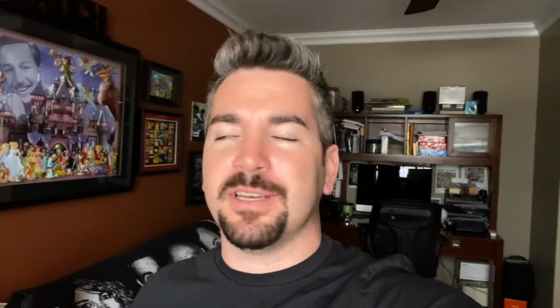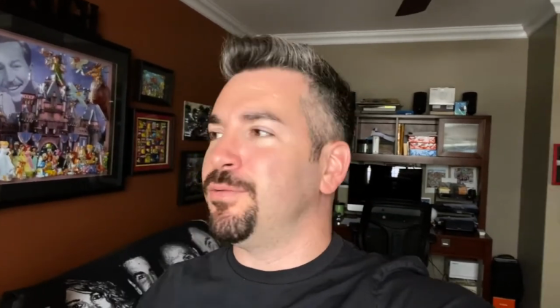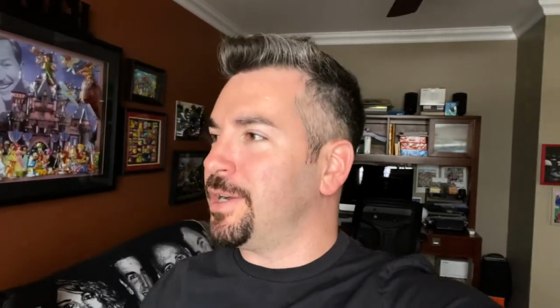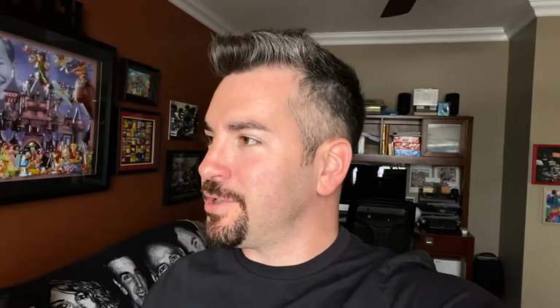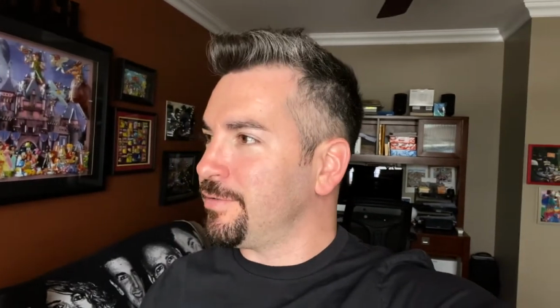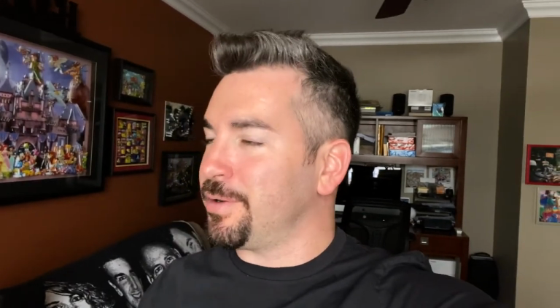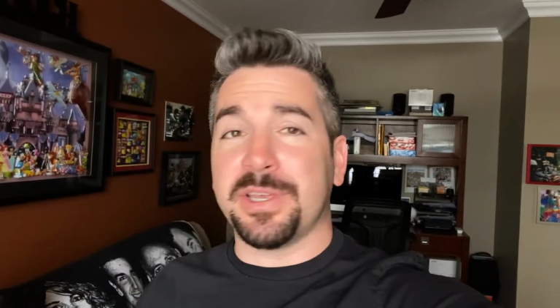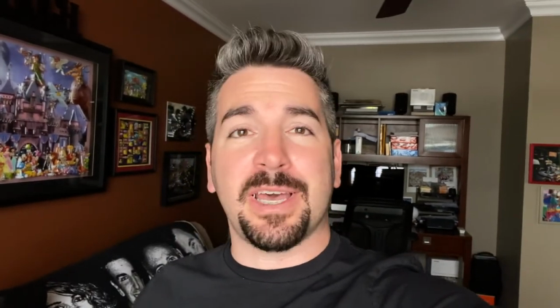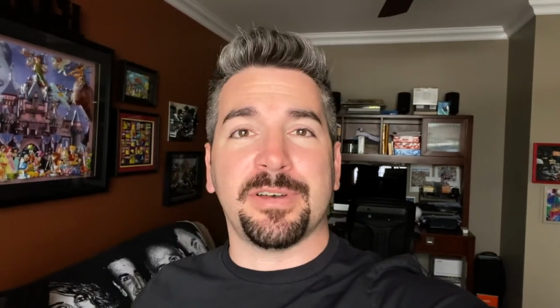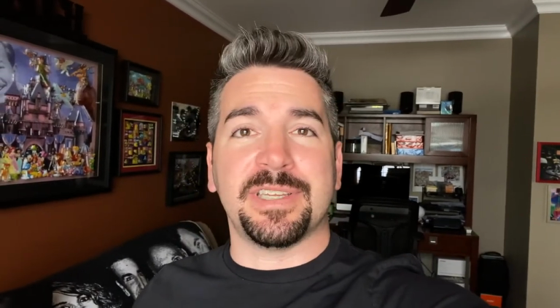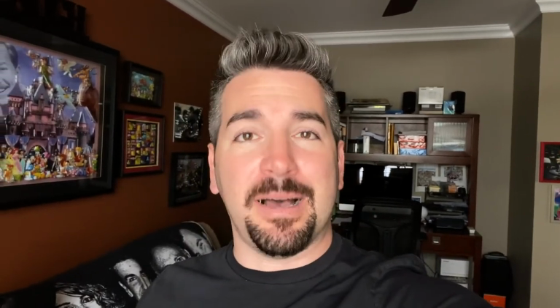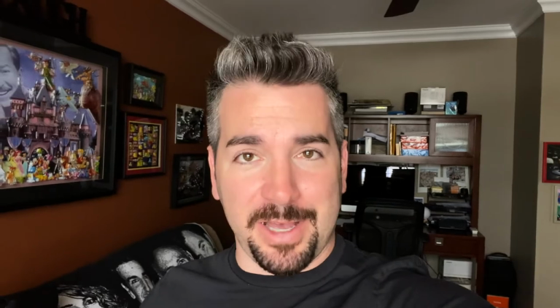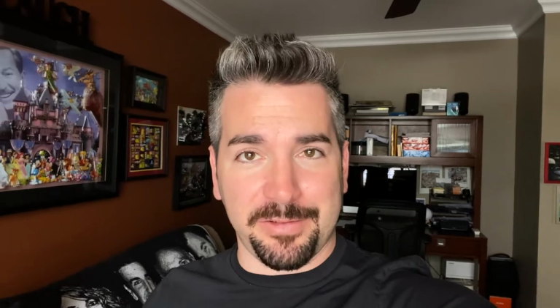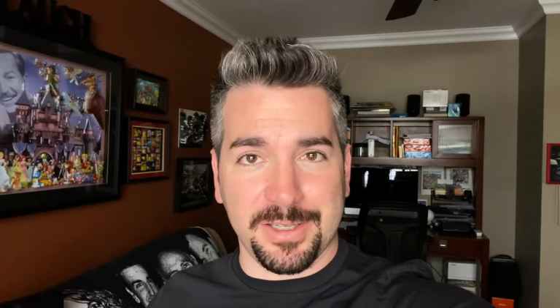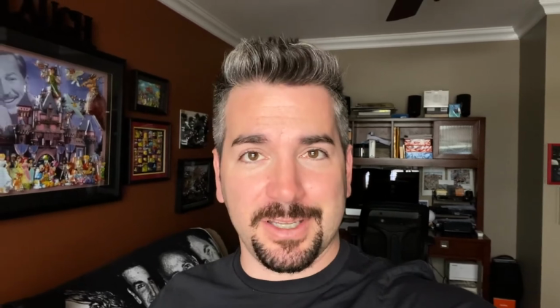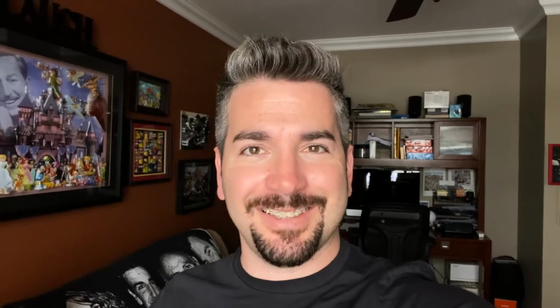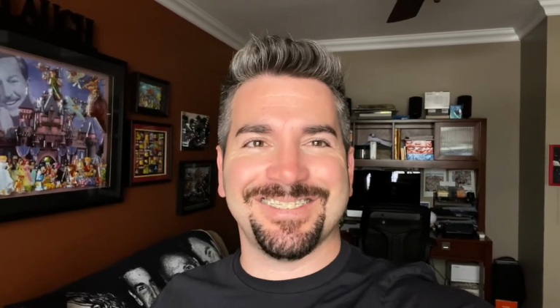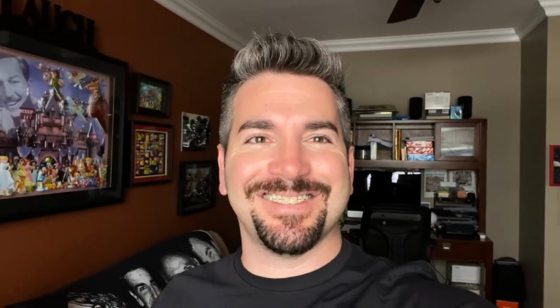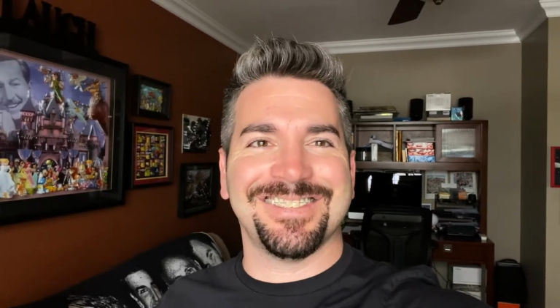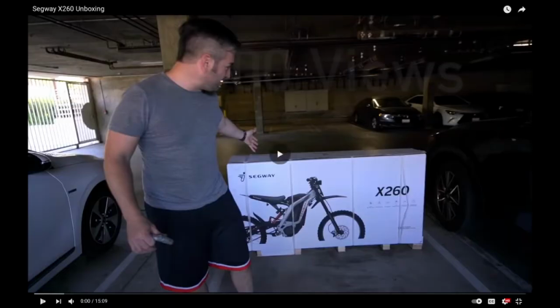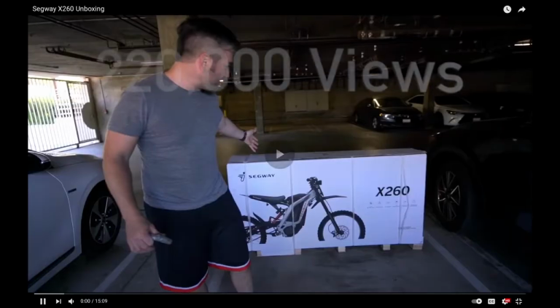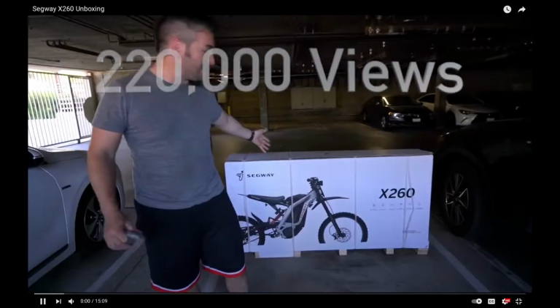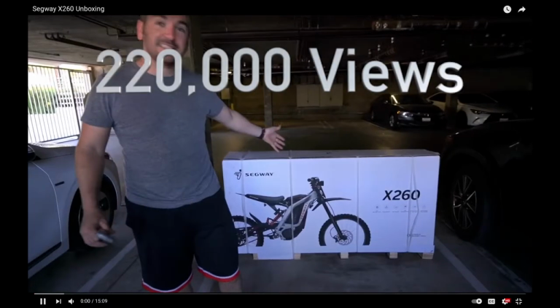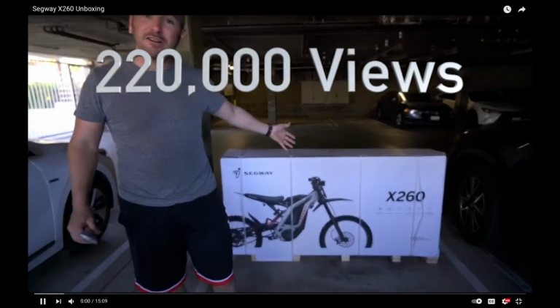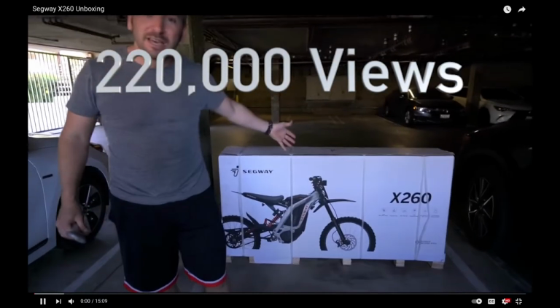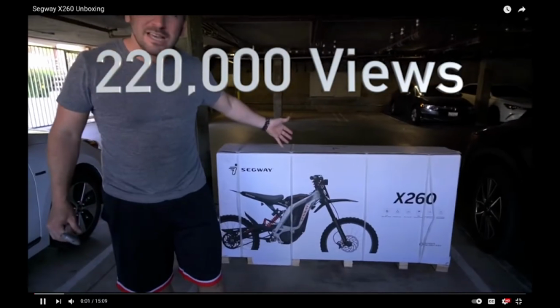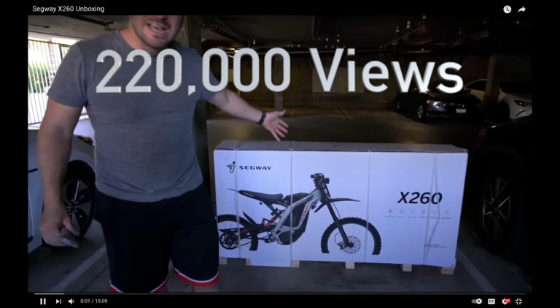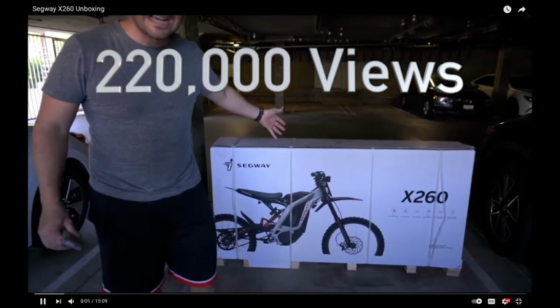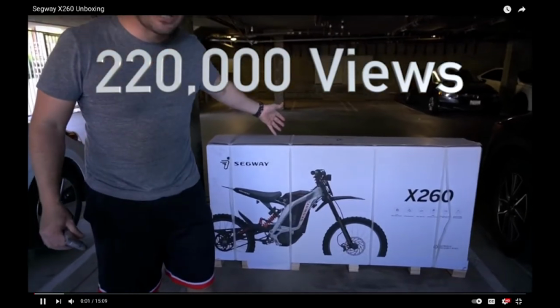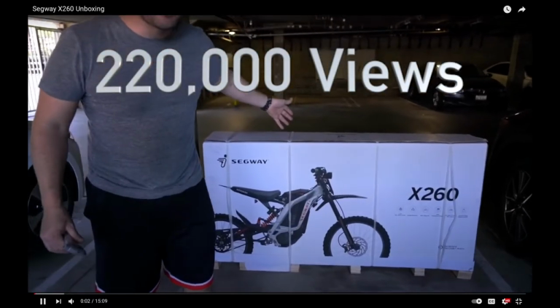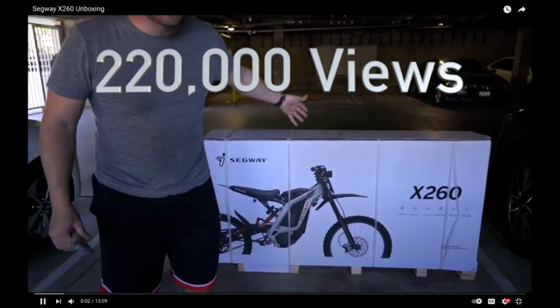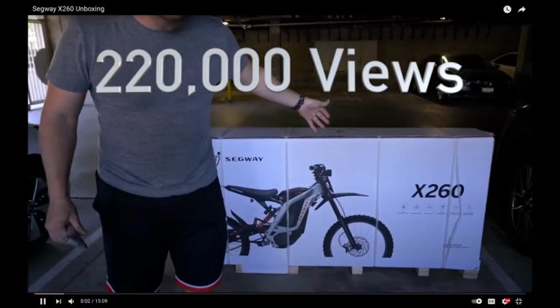Watch the recap of the top five. Segway x2 60.